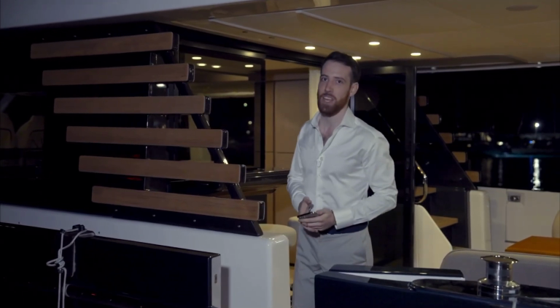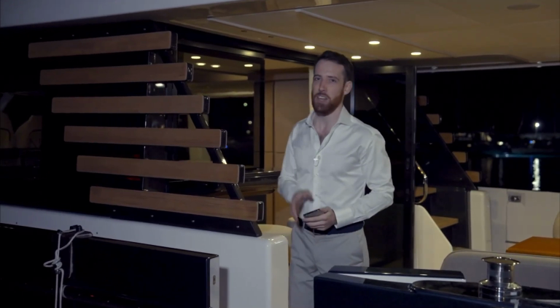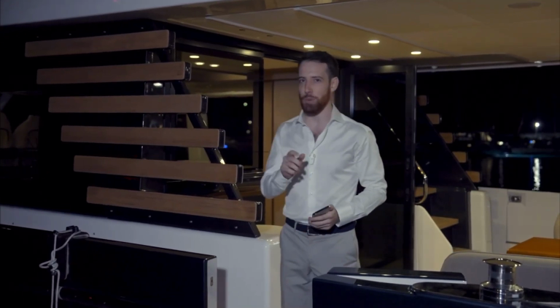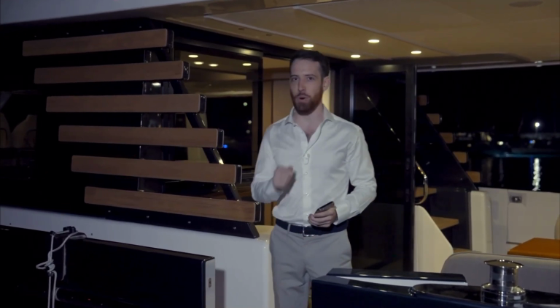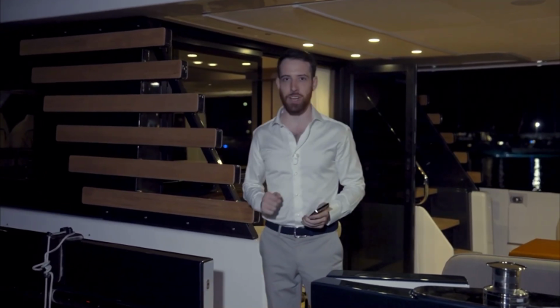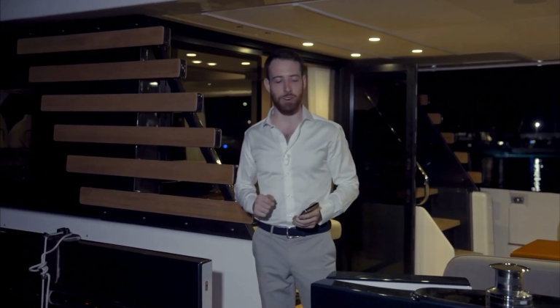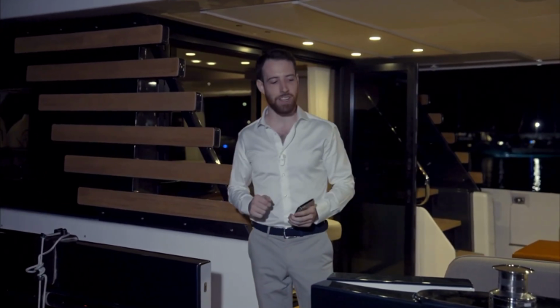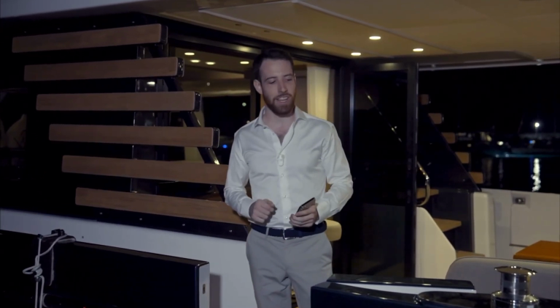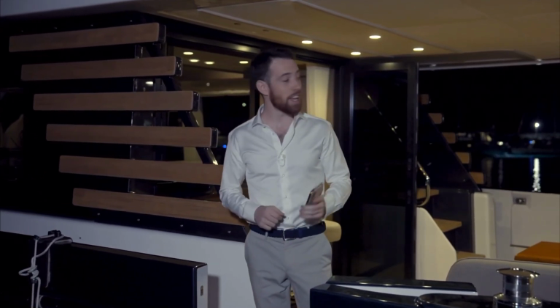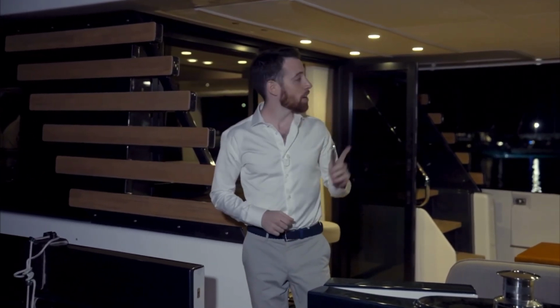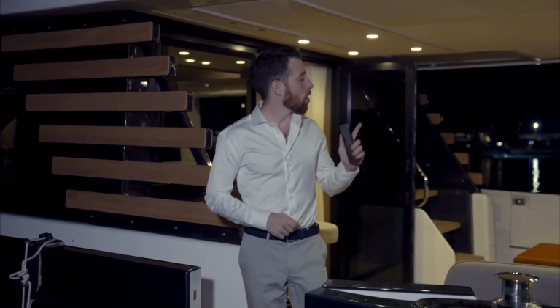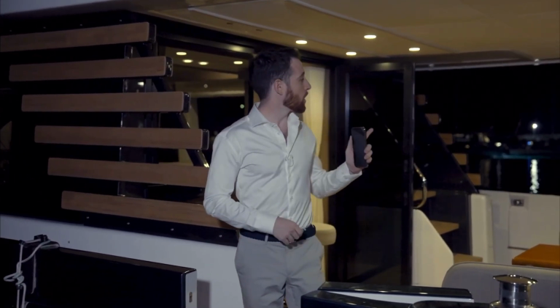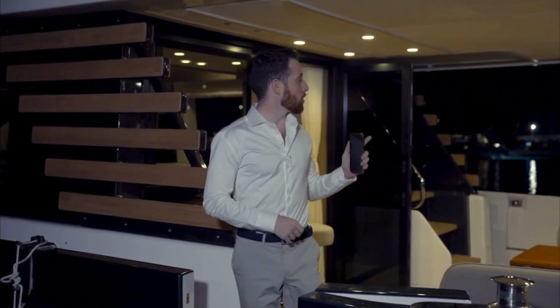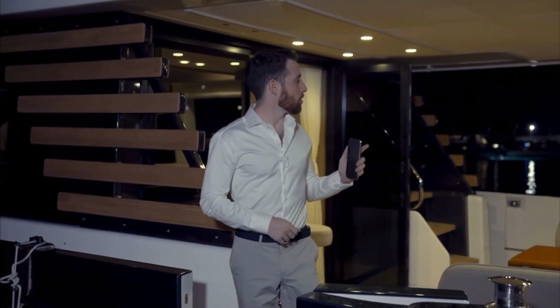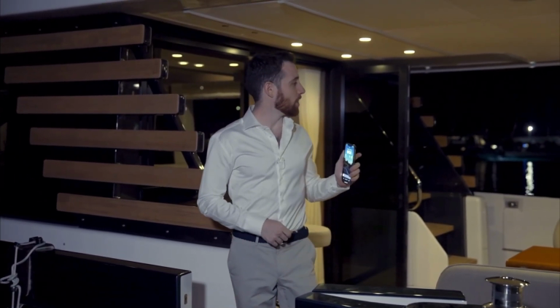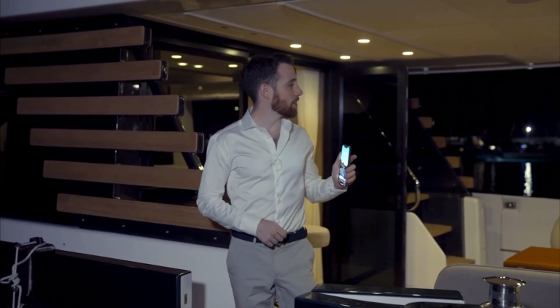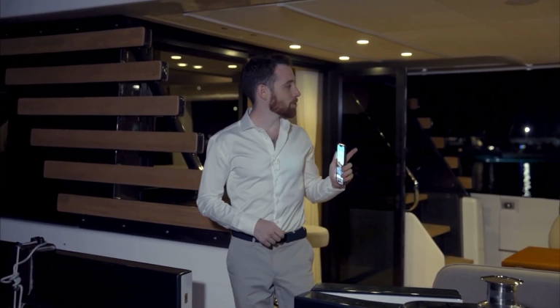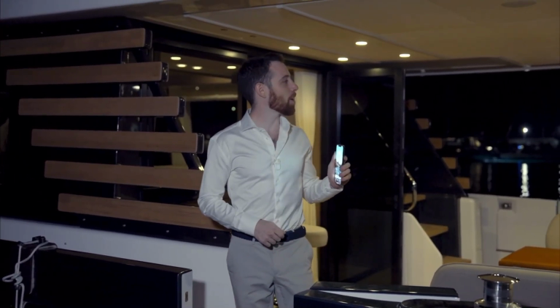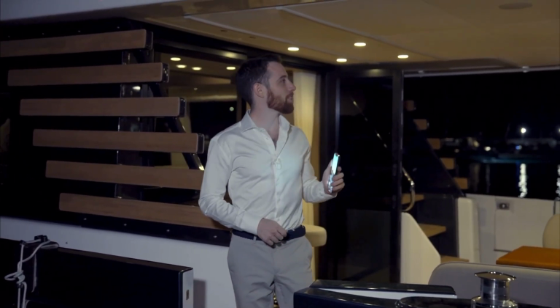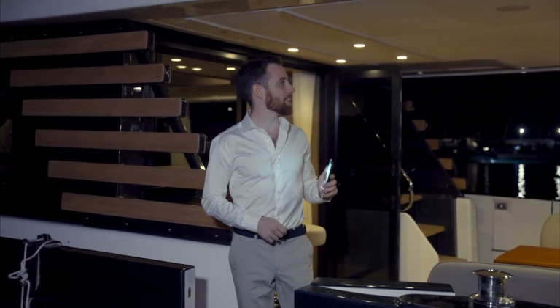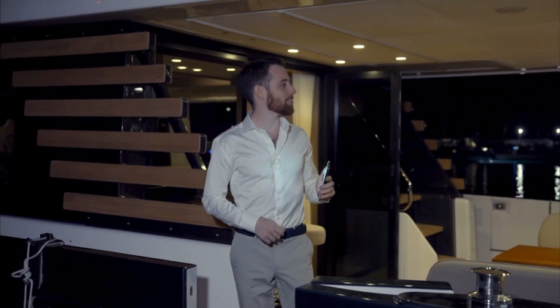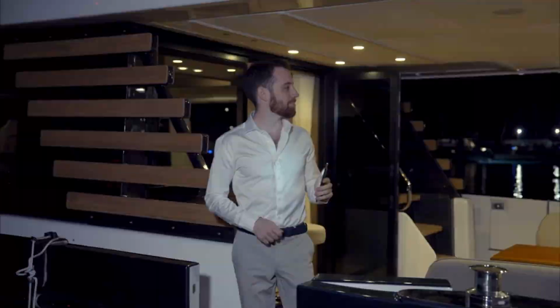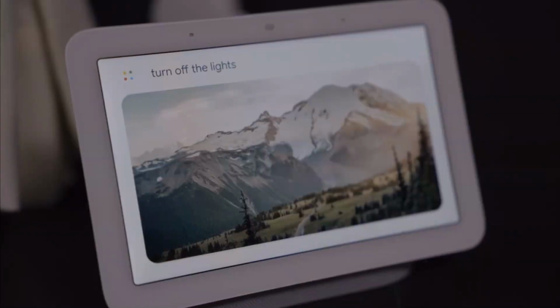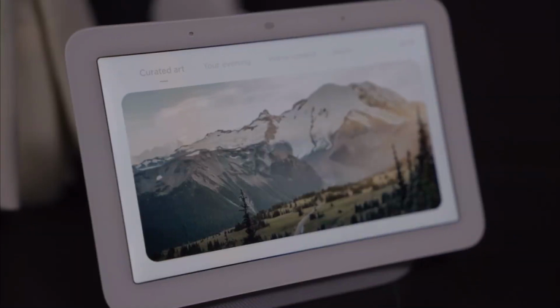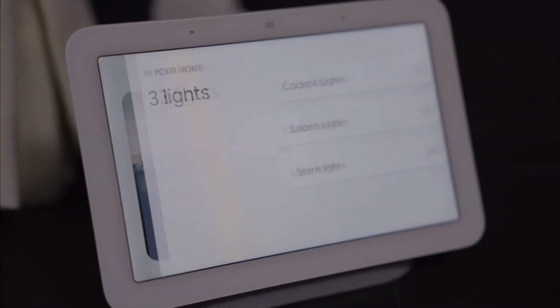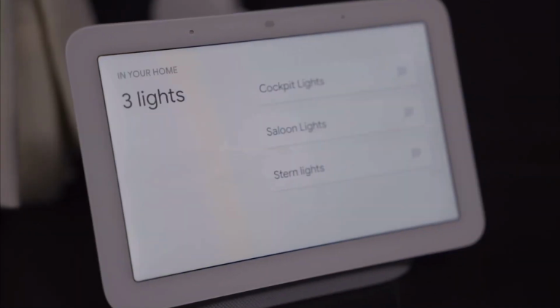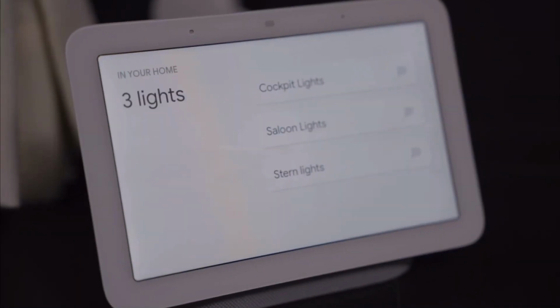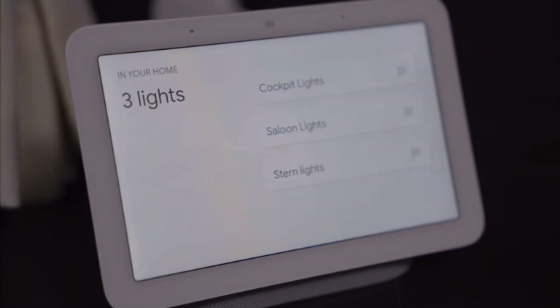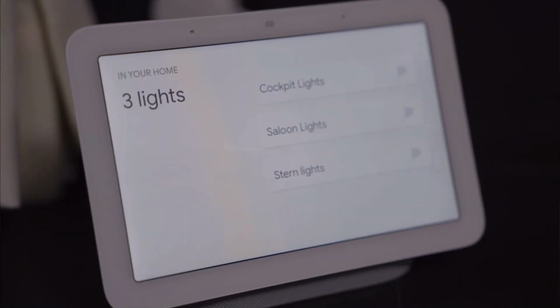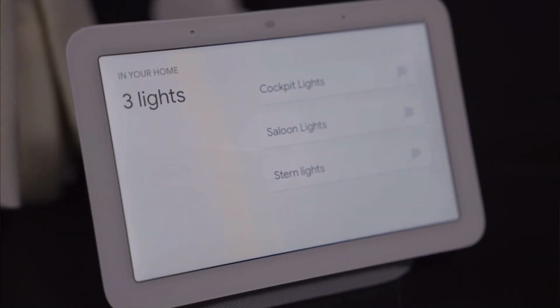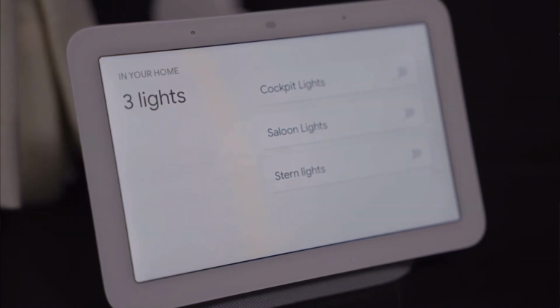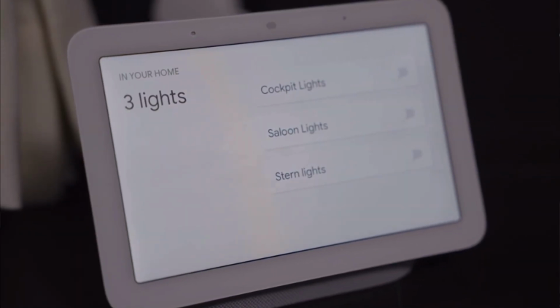Now before we go — okay Google, turn off the lights. Sure, turning off three lights.